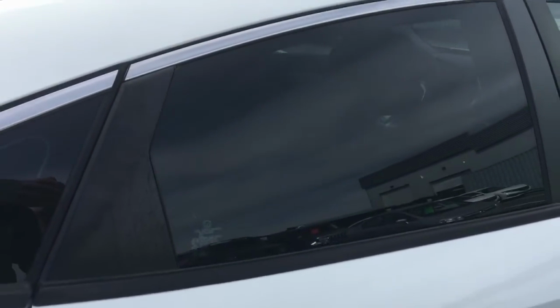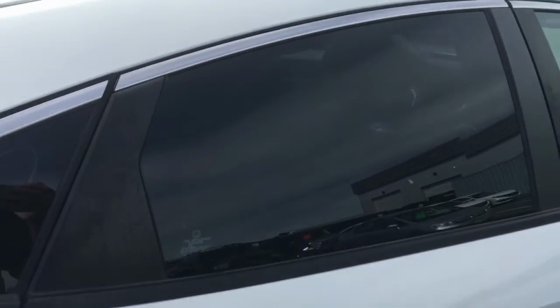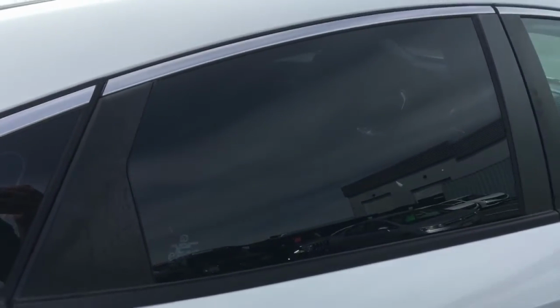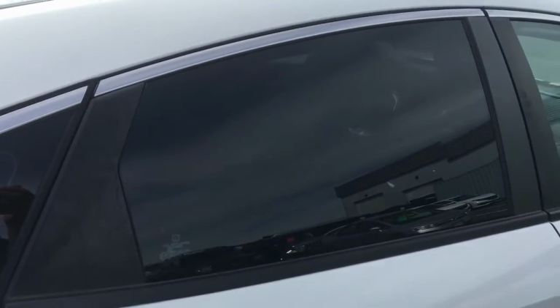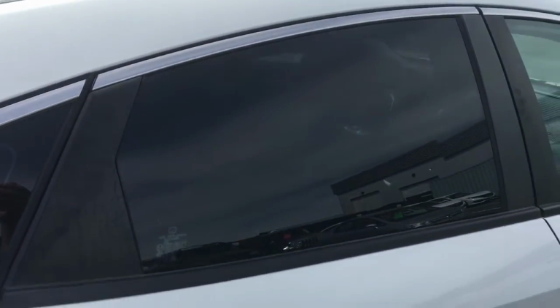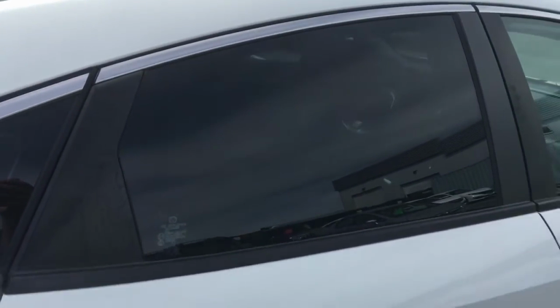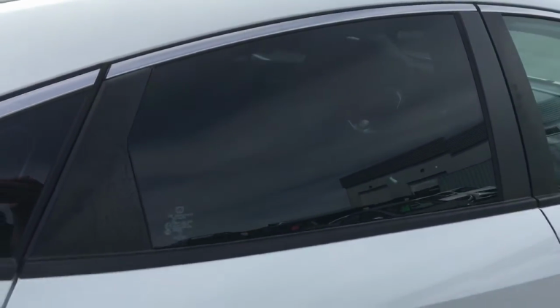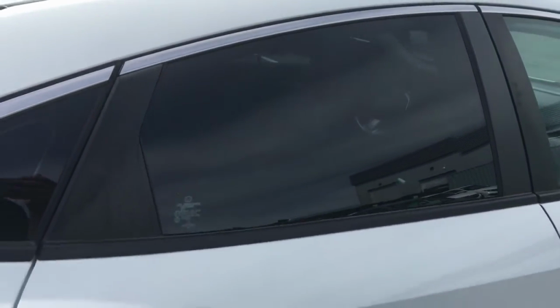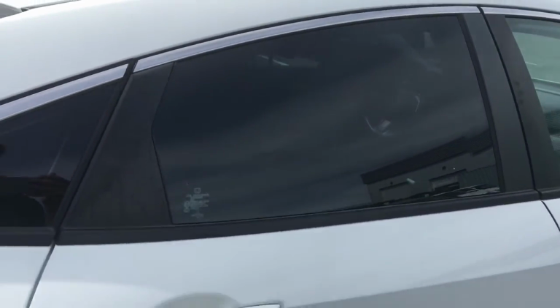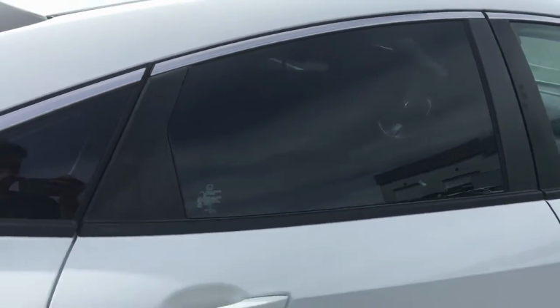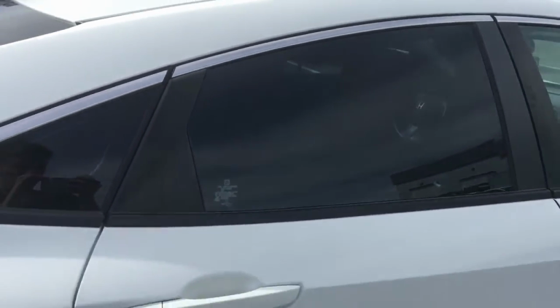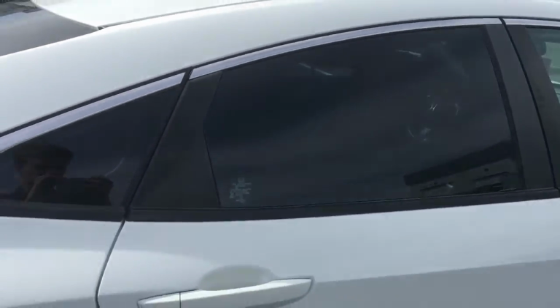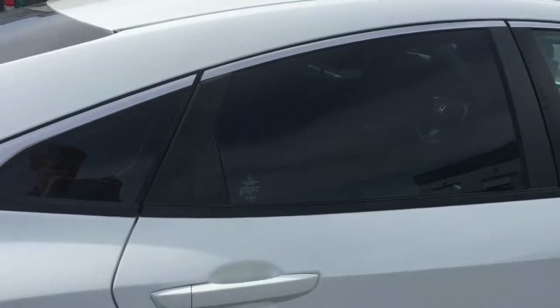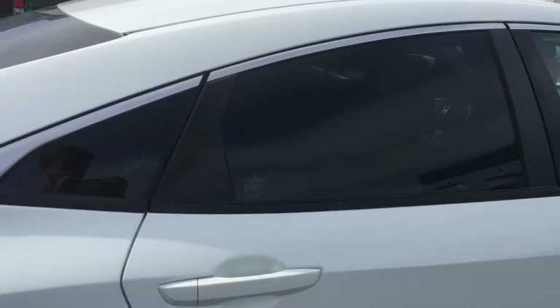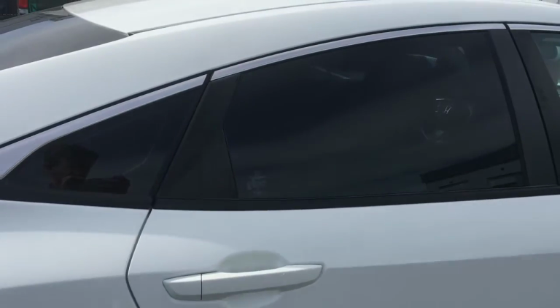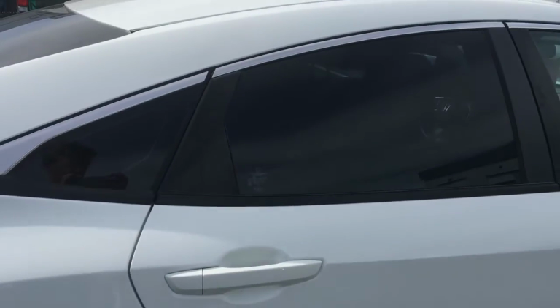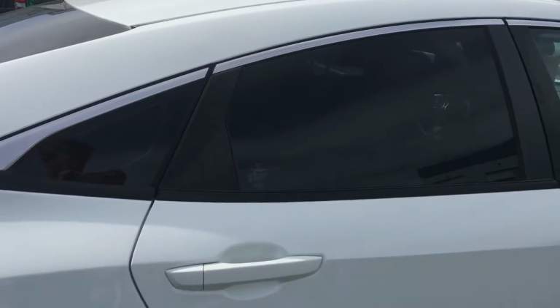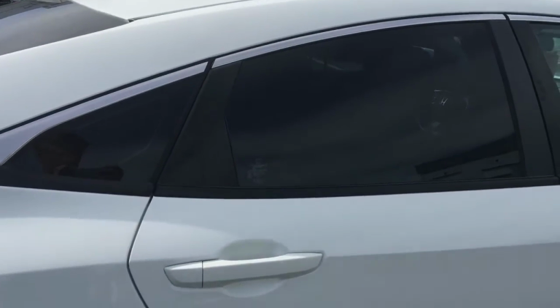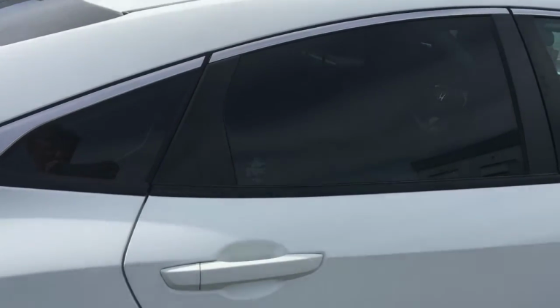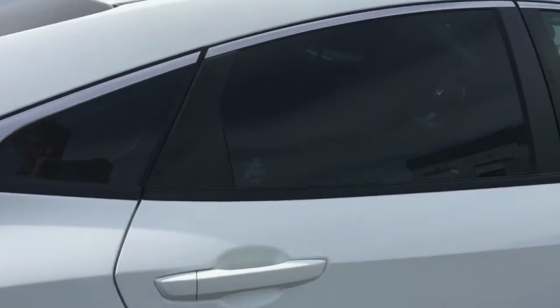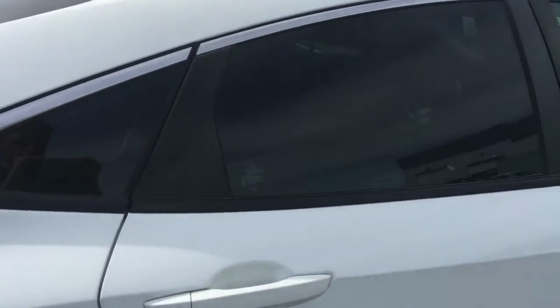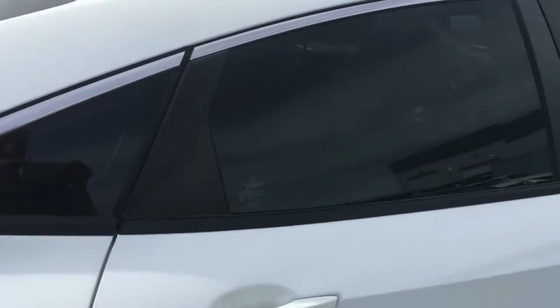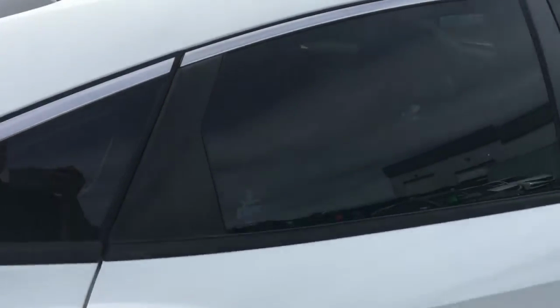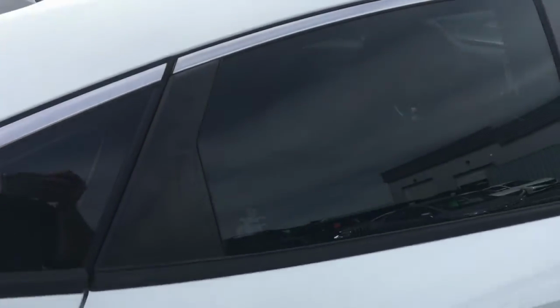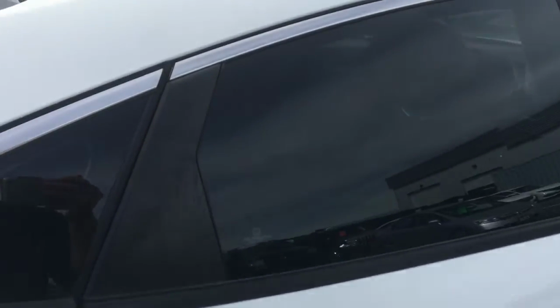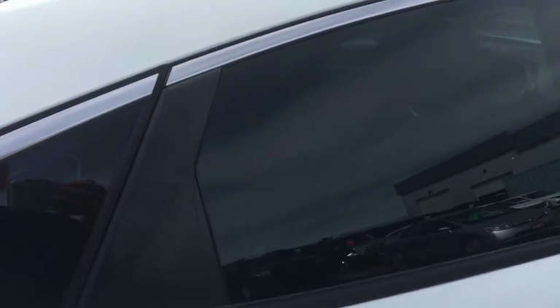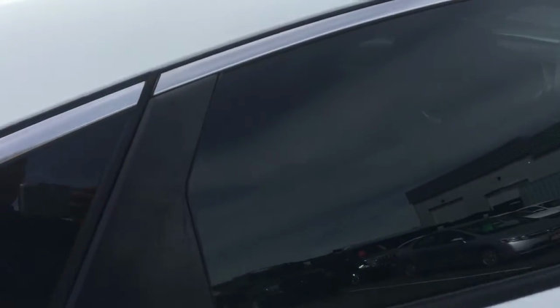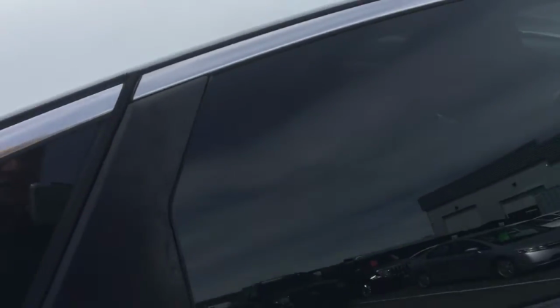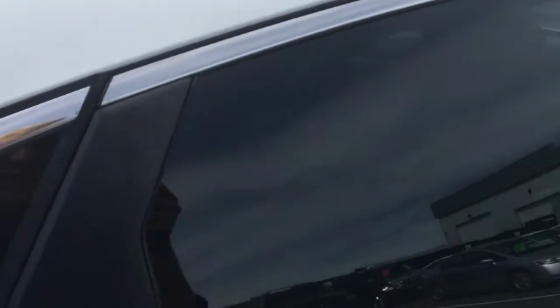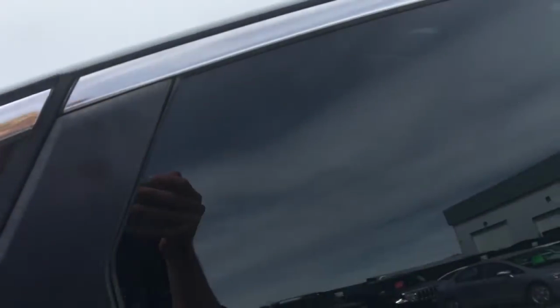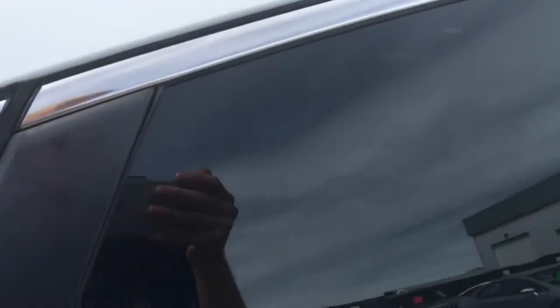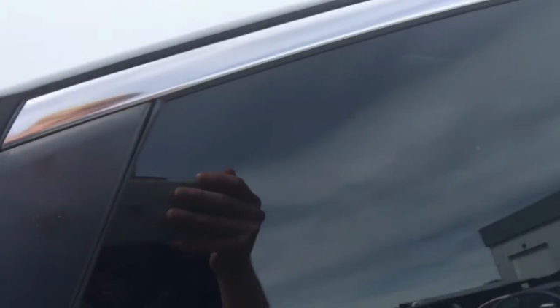Not sure if you noticed, but we've also got rear tinted windows right here for privacy. I think you're going to love that too.